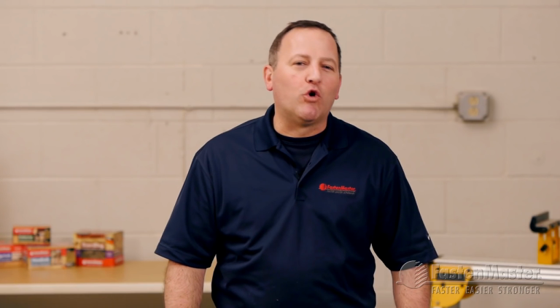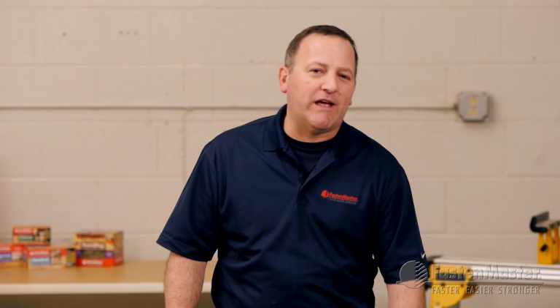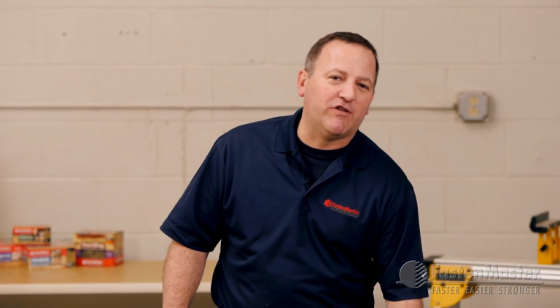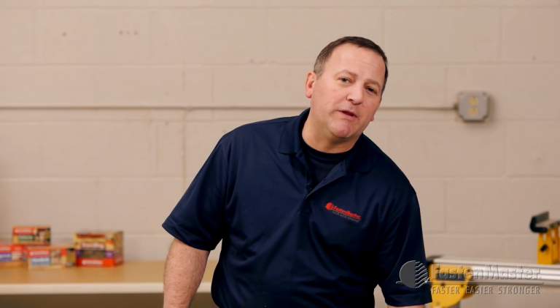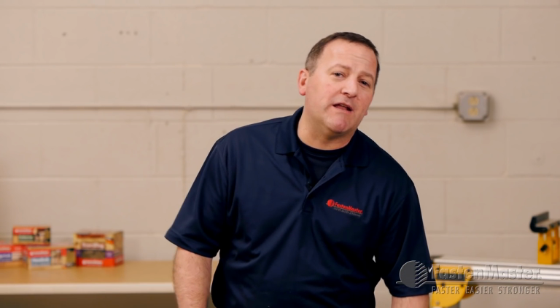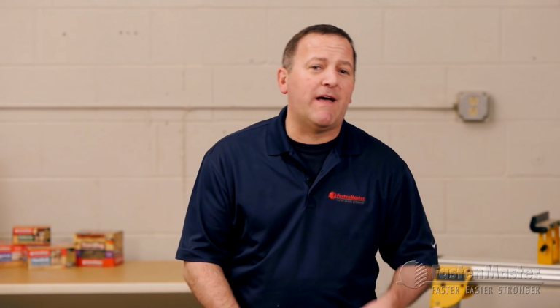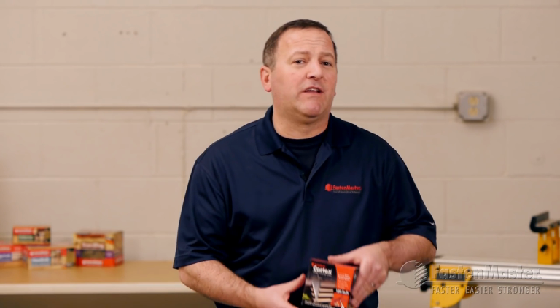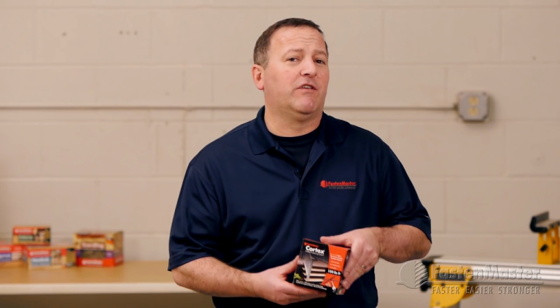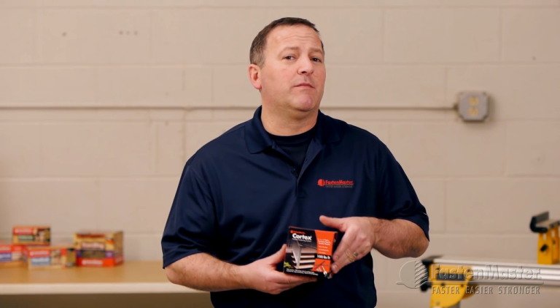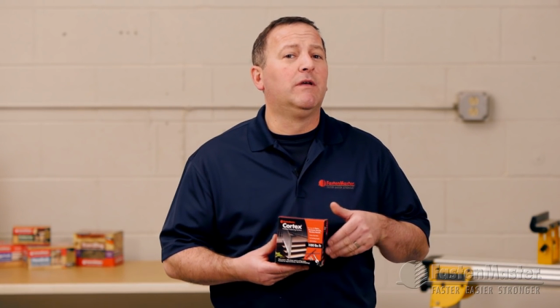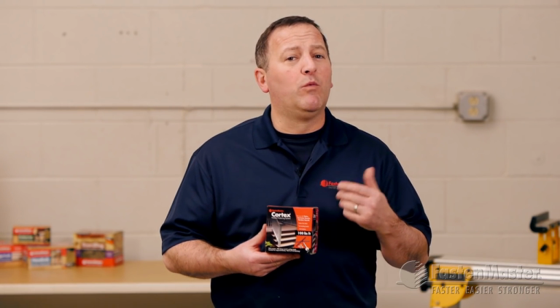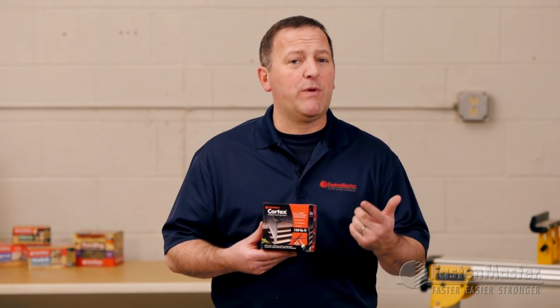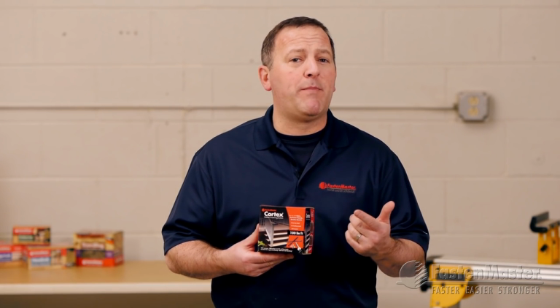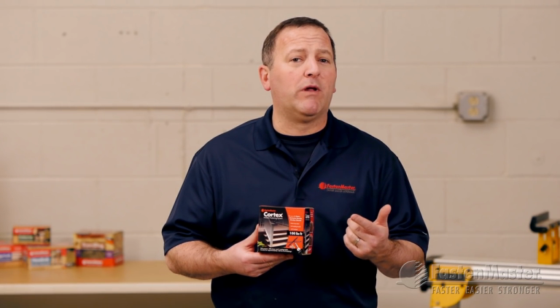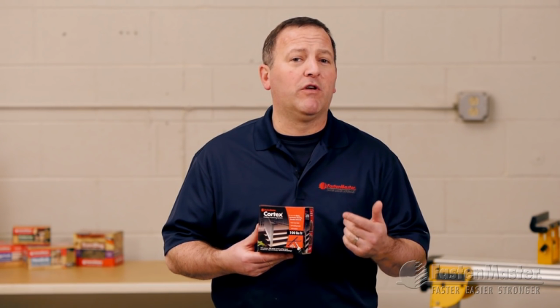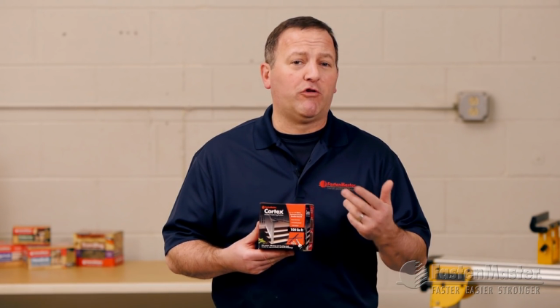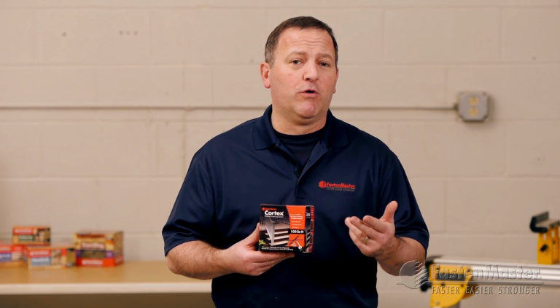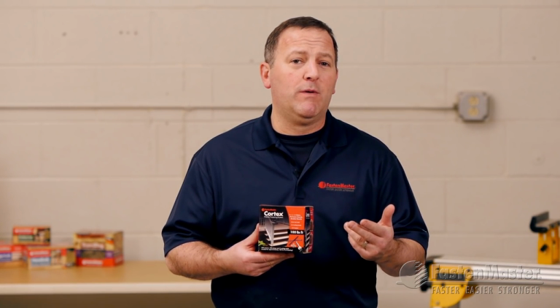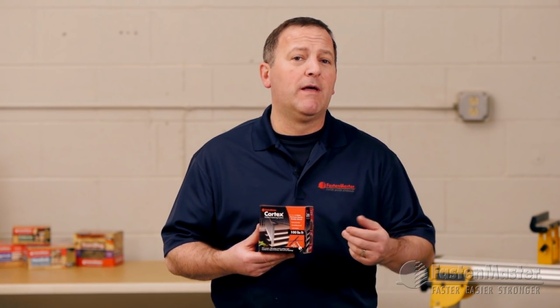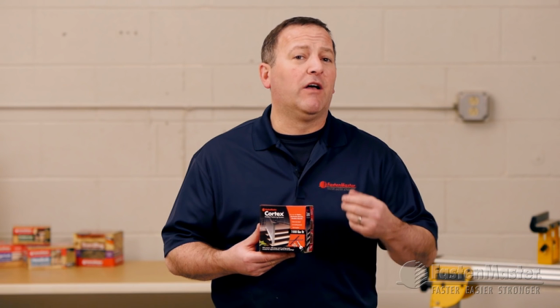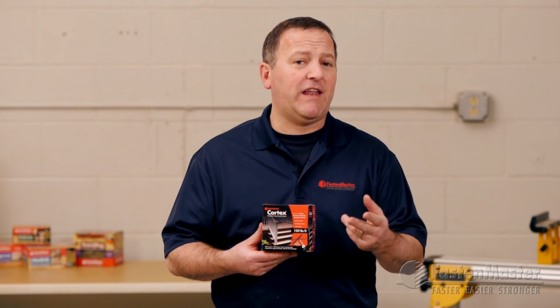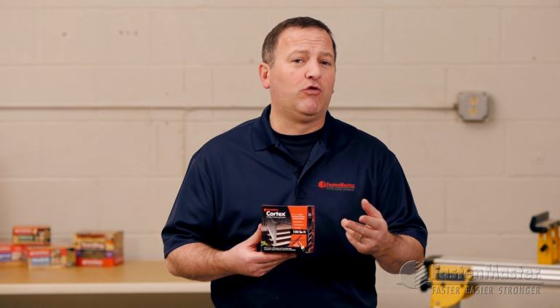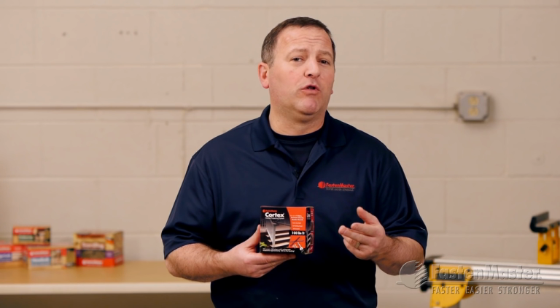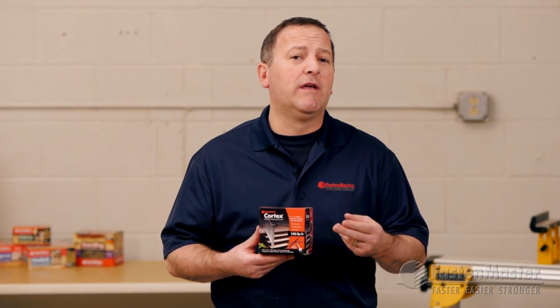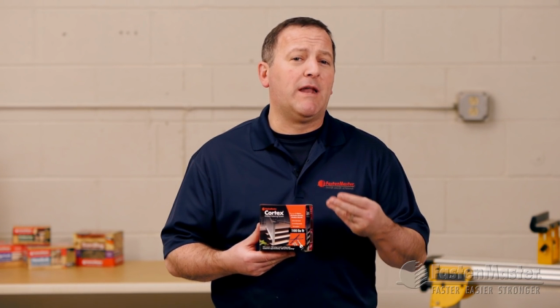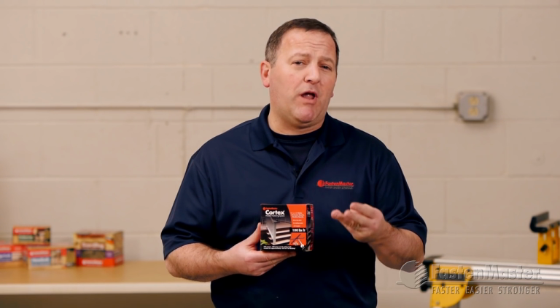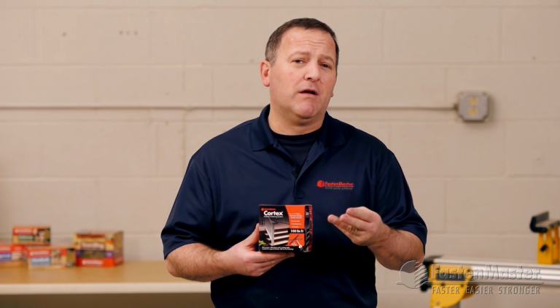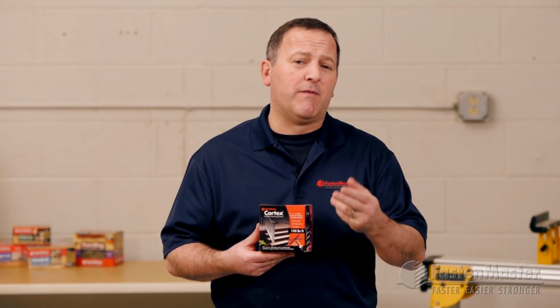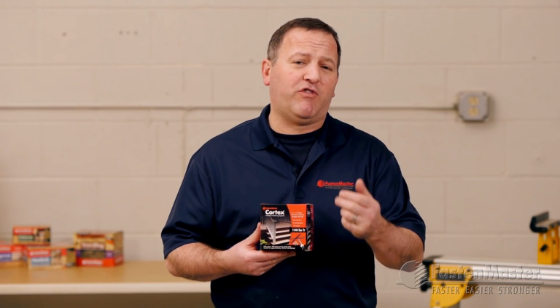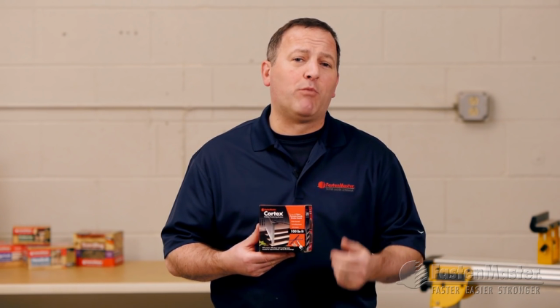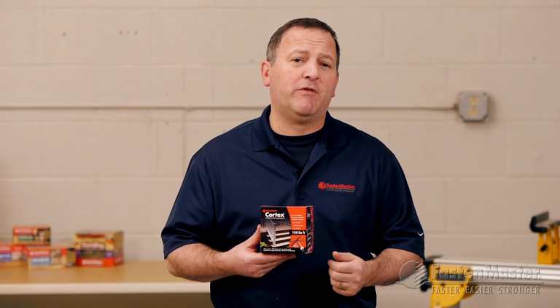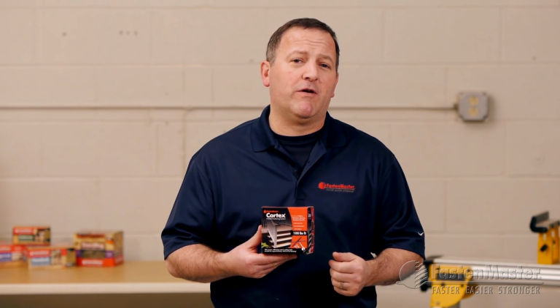Cortex is a complete hidden fastening system with three components: a screw, a setting tool, and a plug from the same board material.